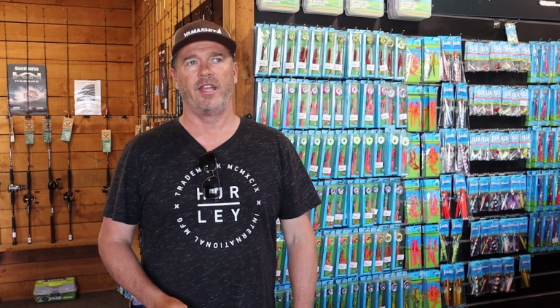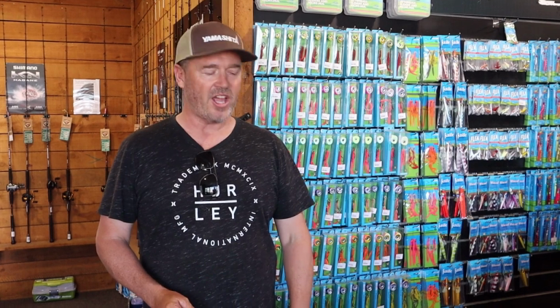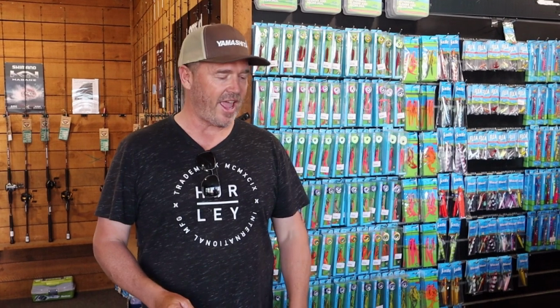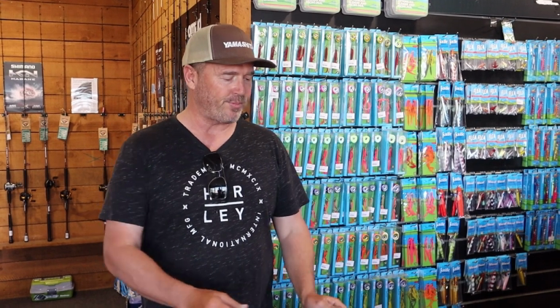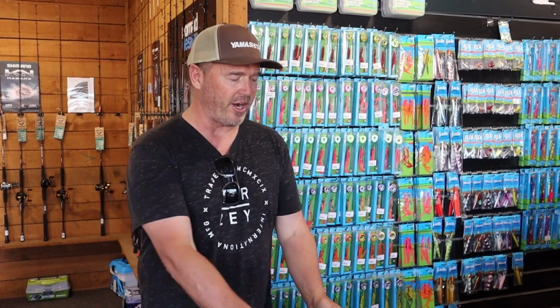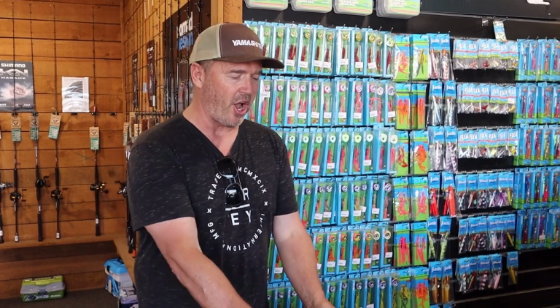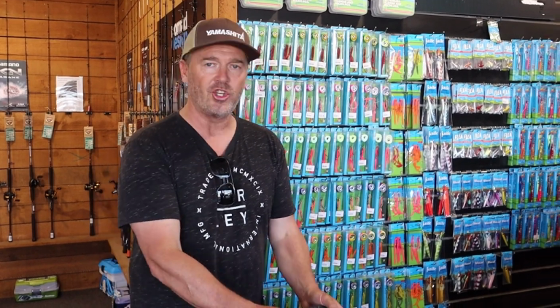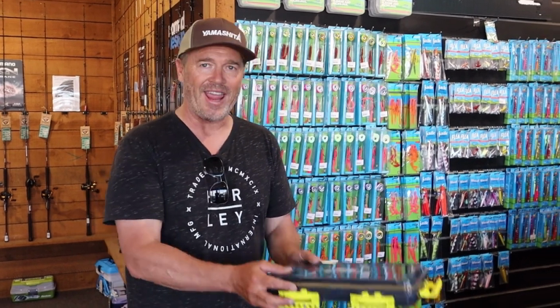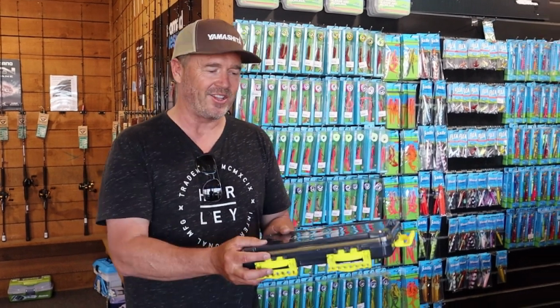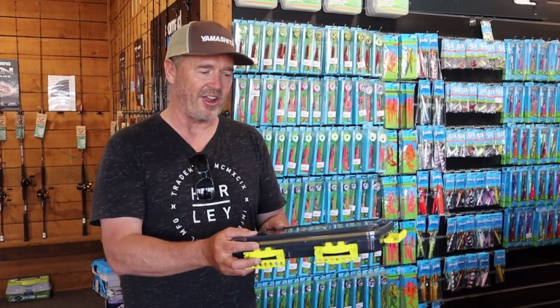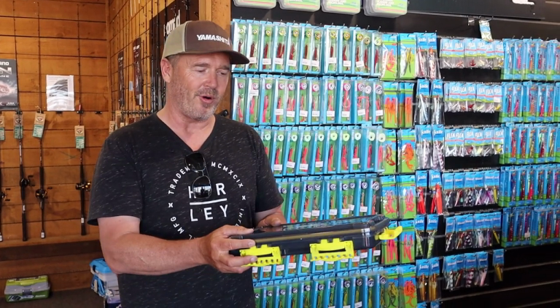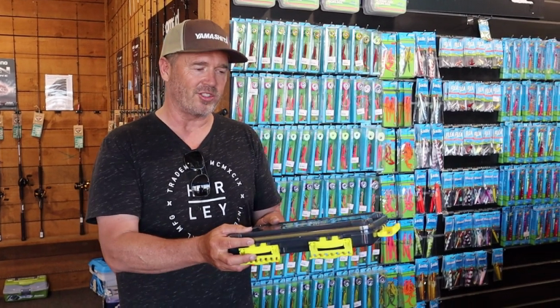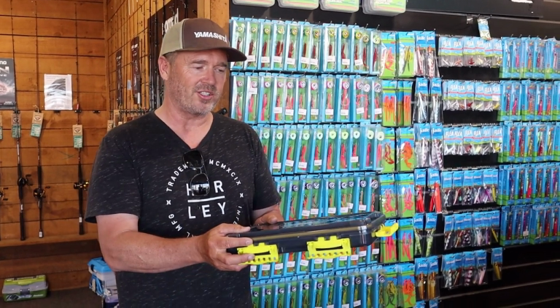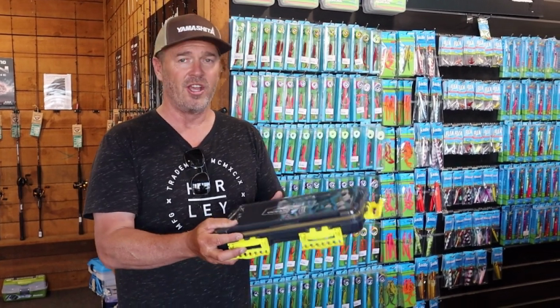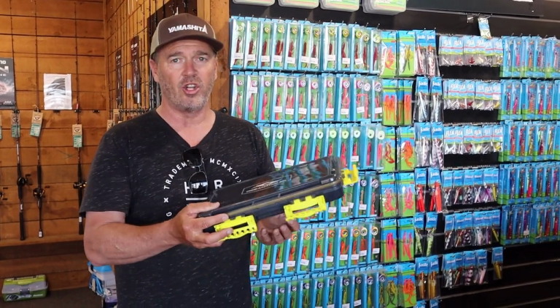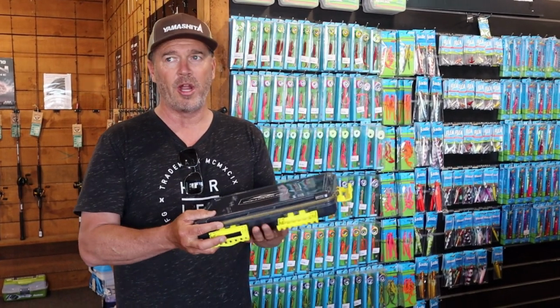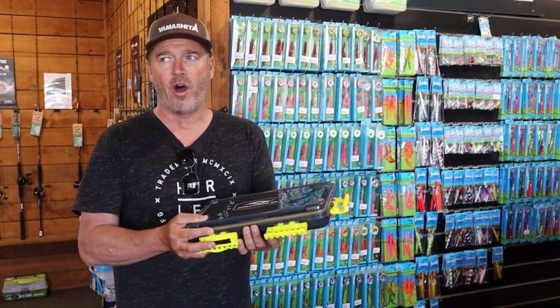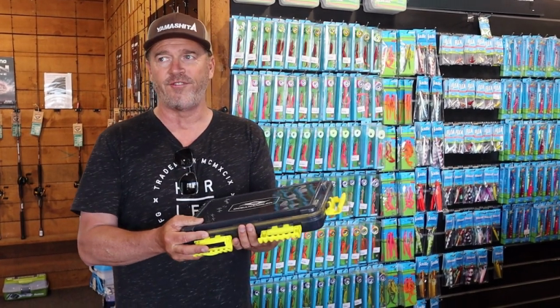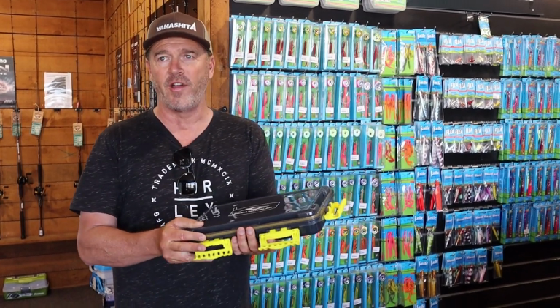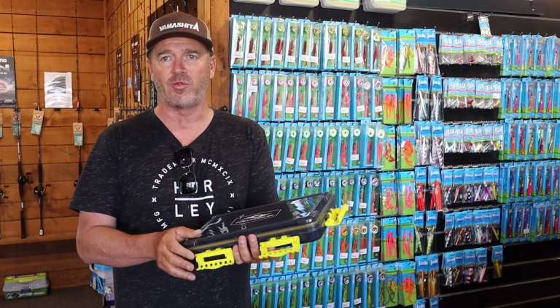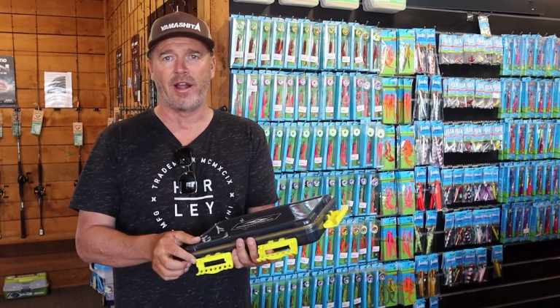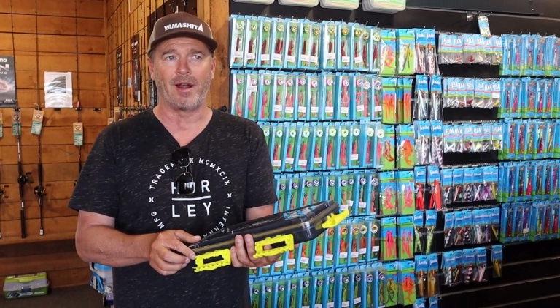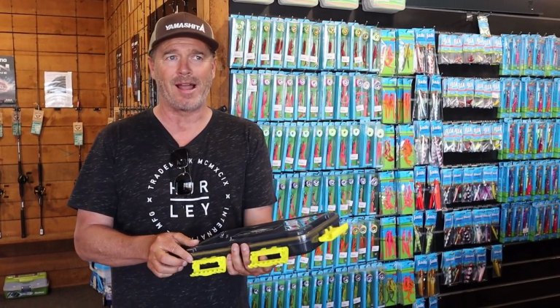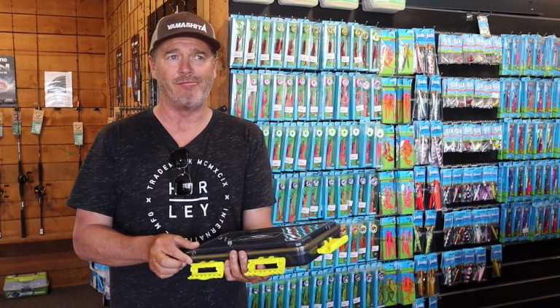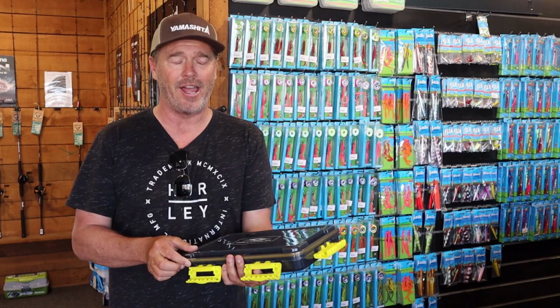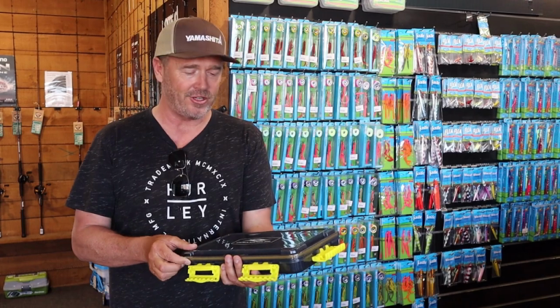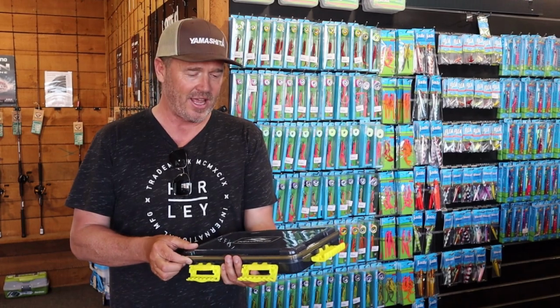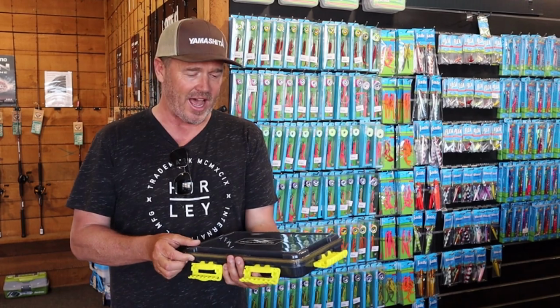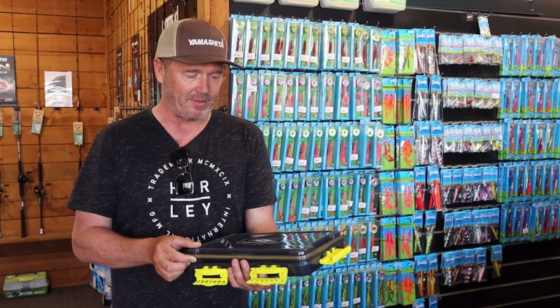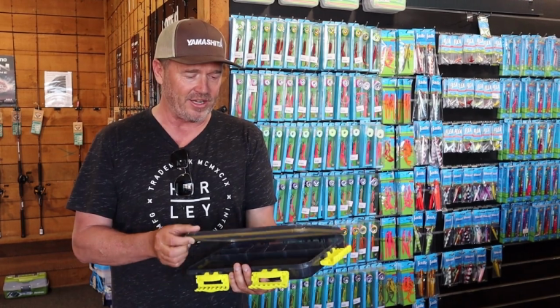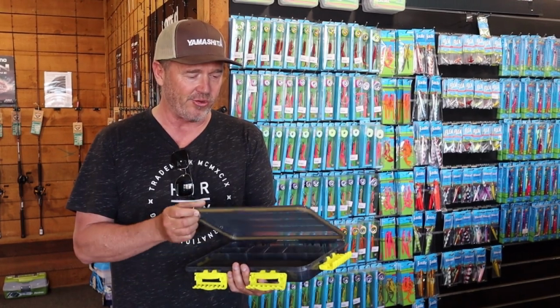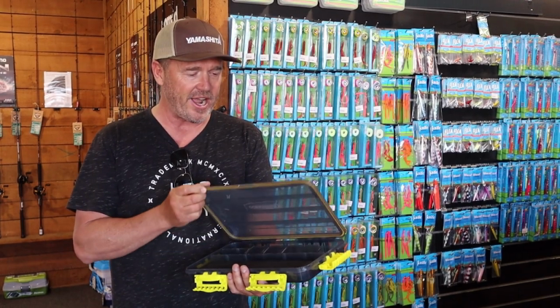Here's our latest product: Ocean Angler Tackle Boxes. It took me a while to find this one and a bit of work getting it right.